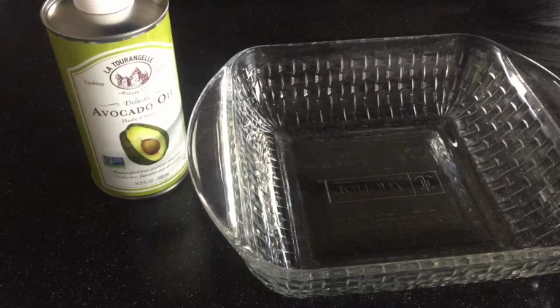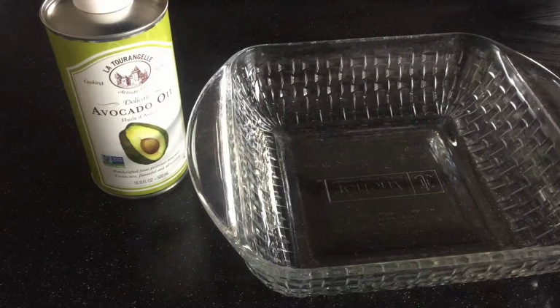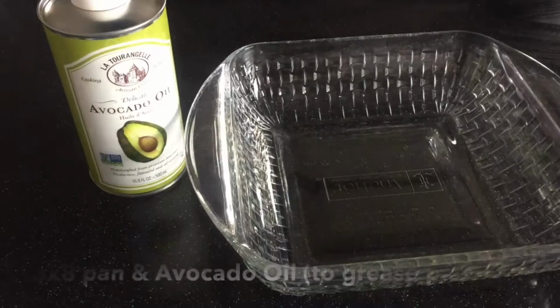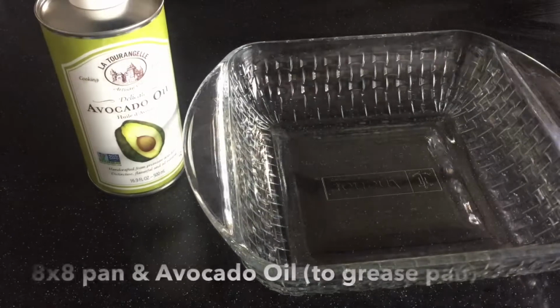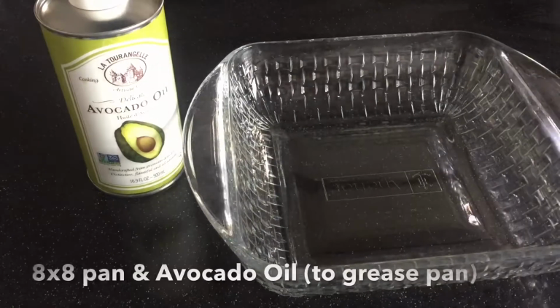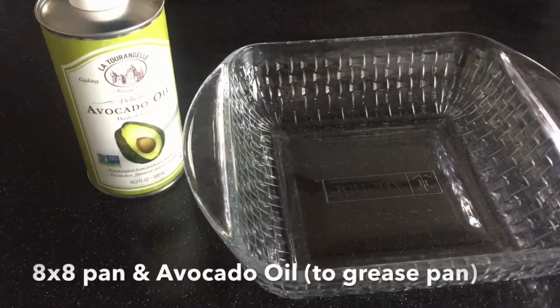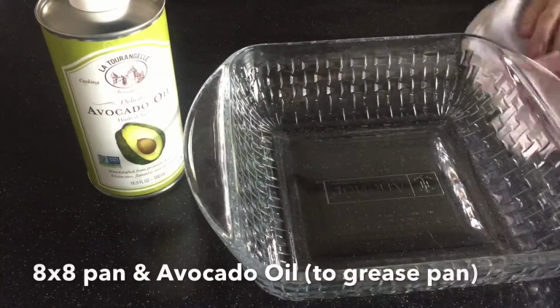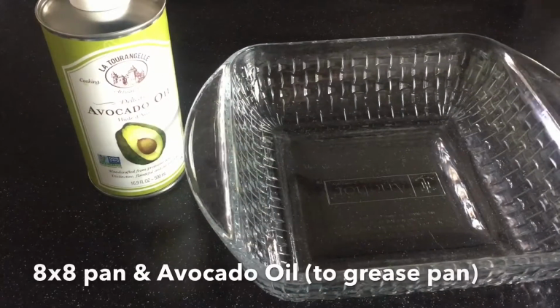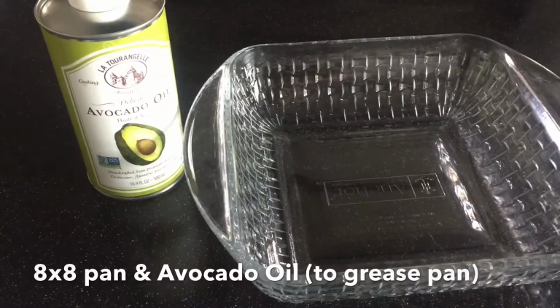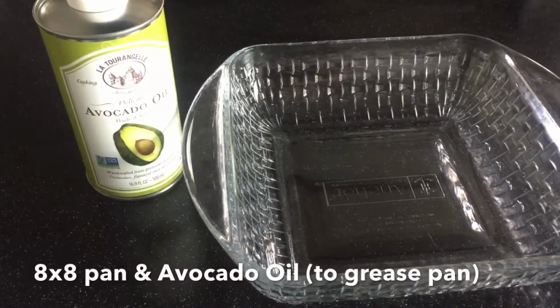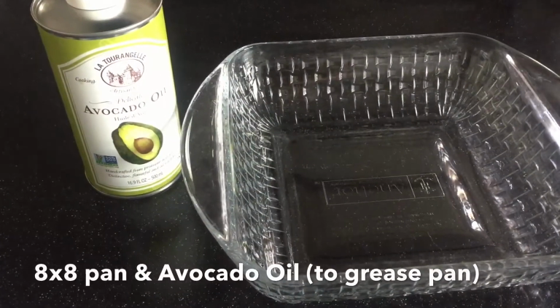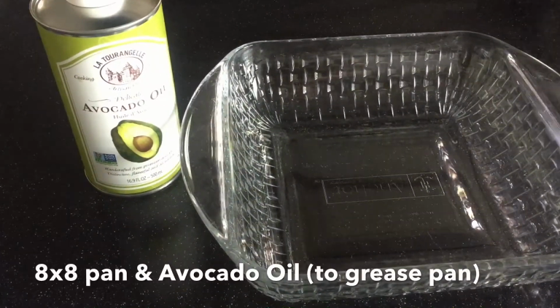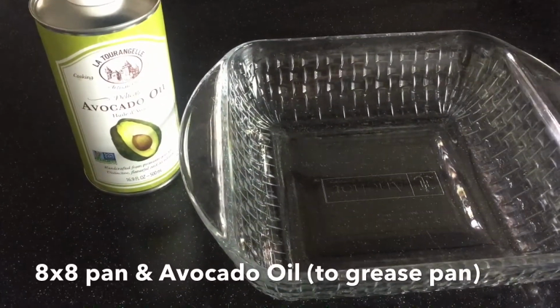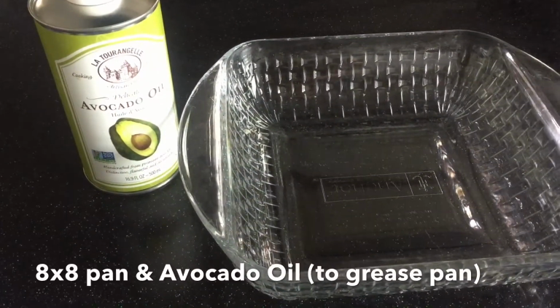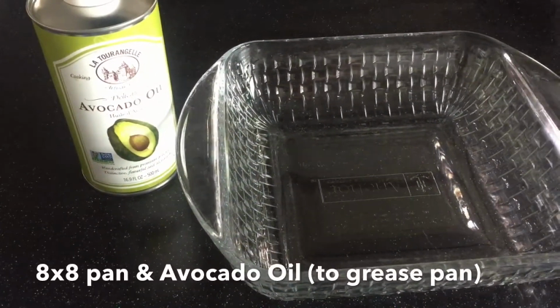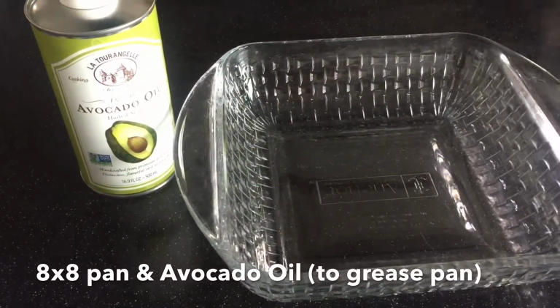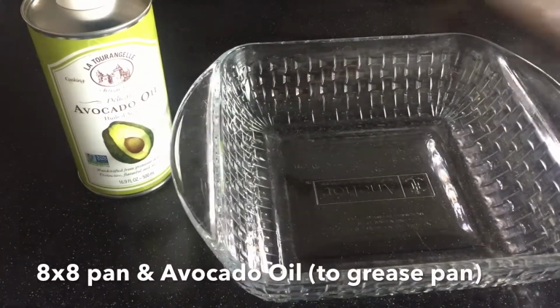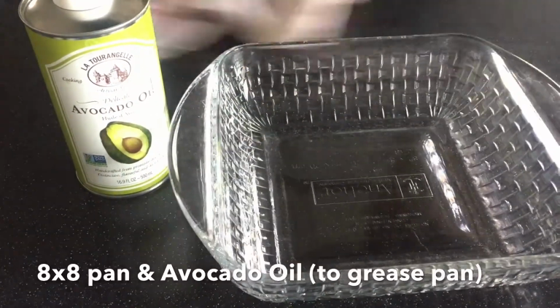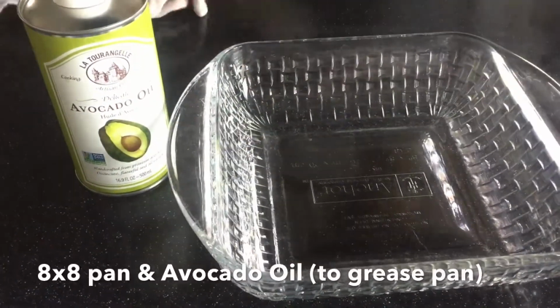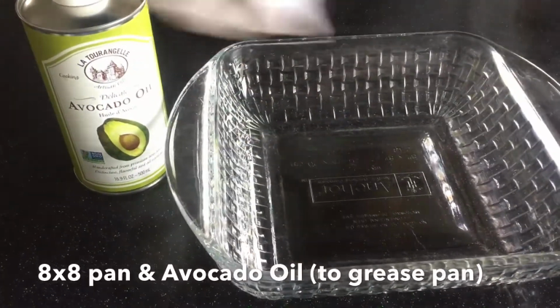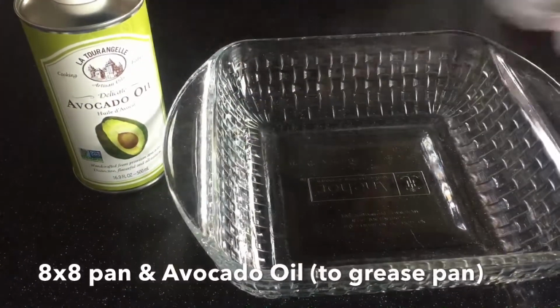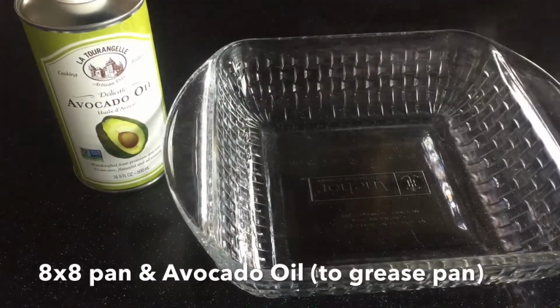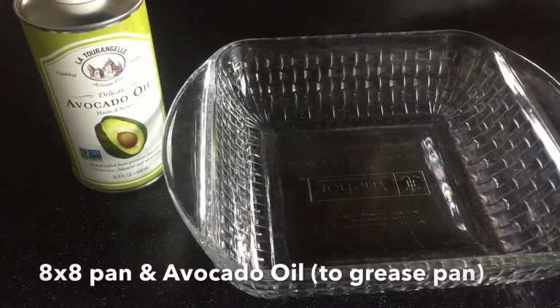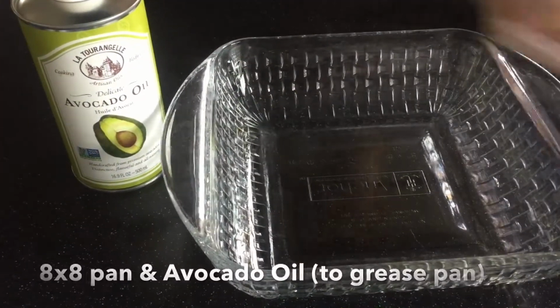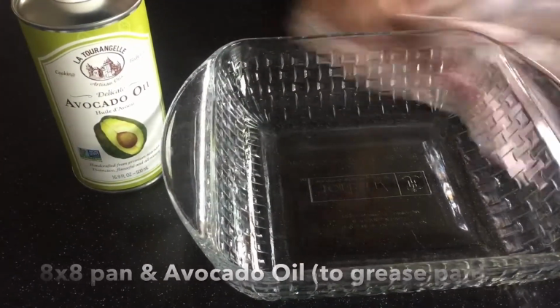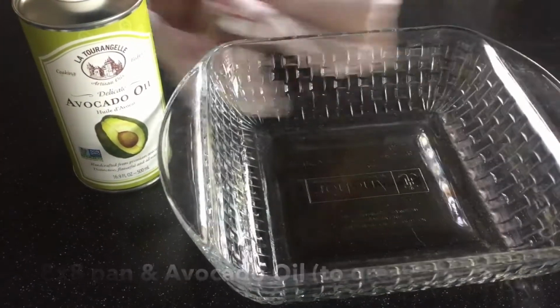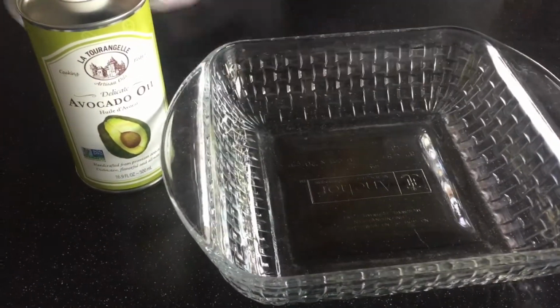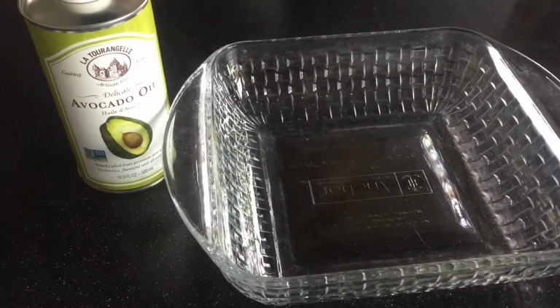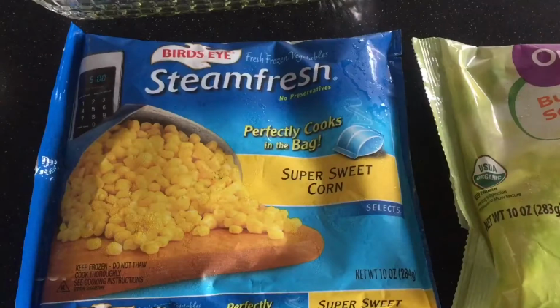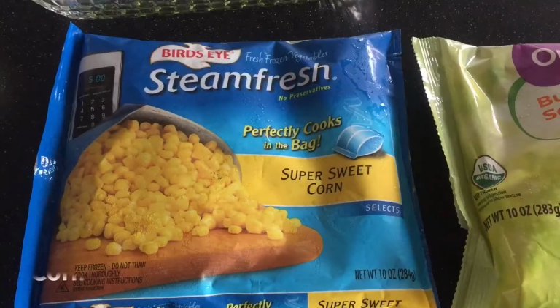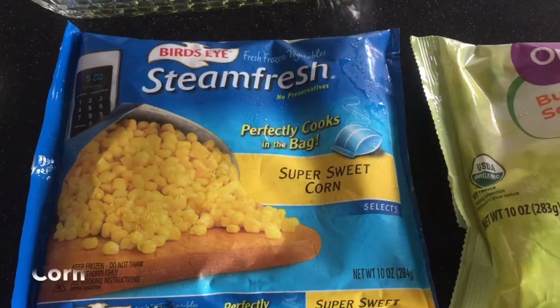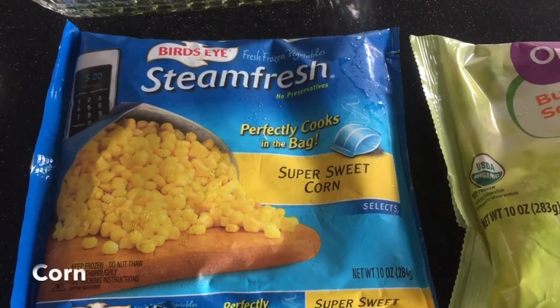Hey everybody, welcome back to my channel. Today I'm going to be making enchiladas, and these aren't really traditional enchiladas — they're a little bit different.